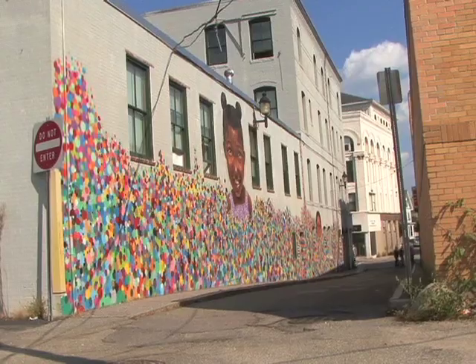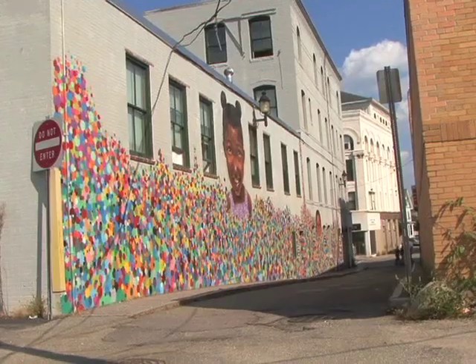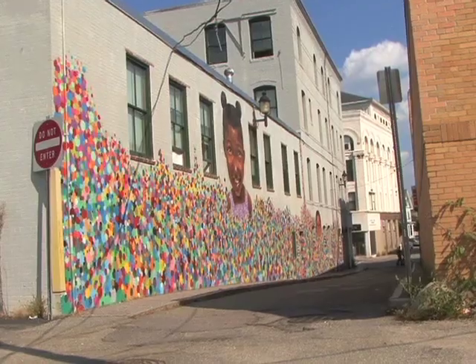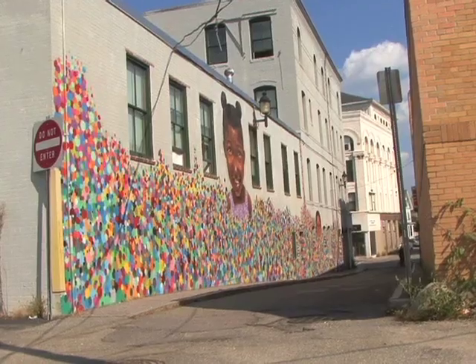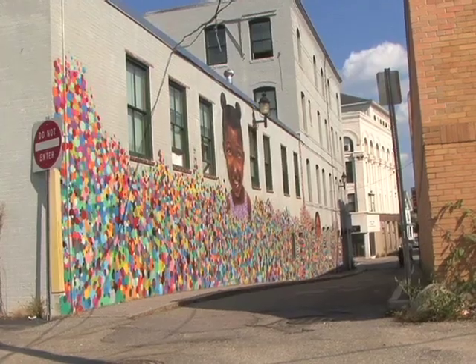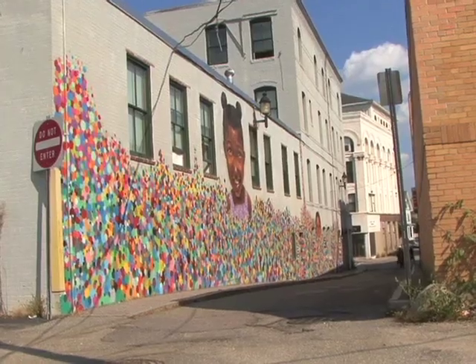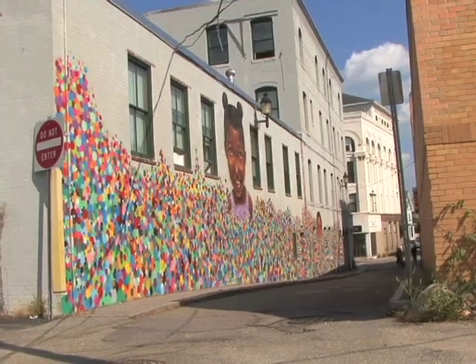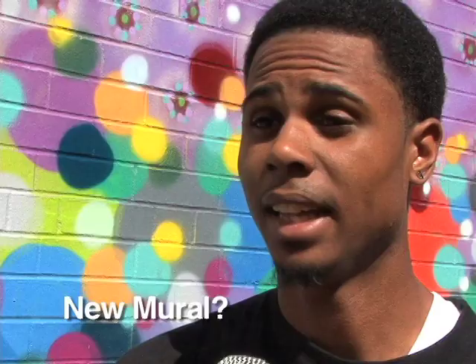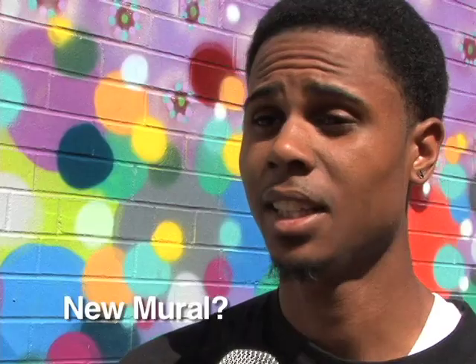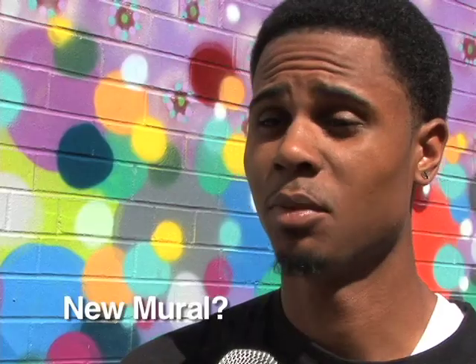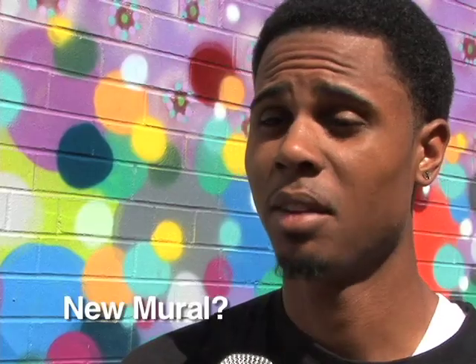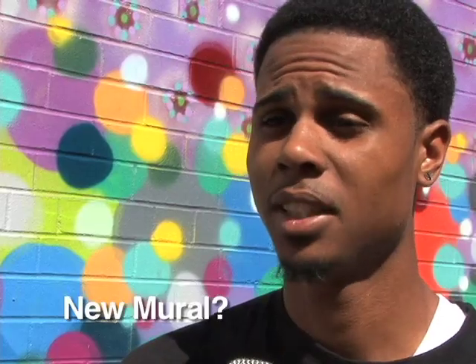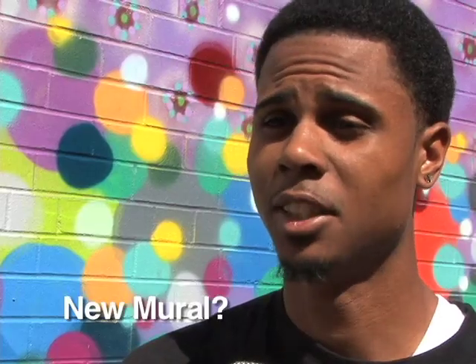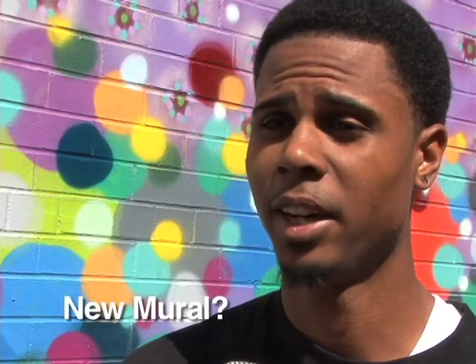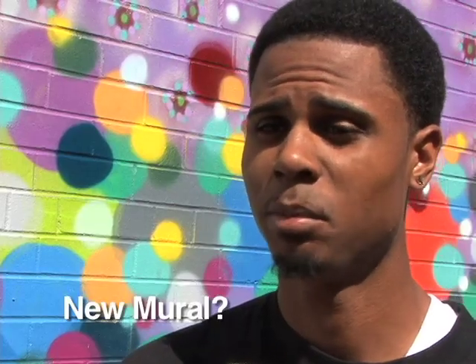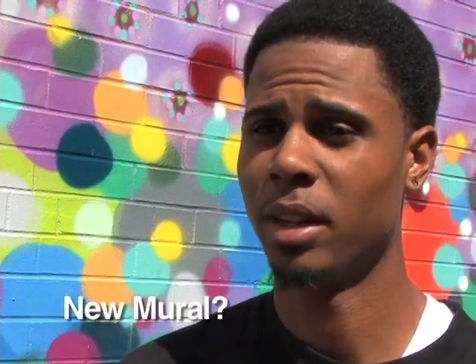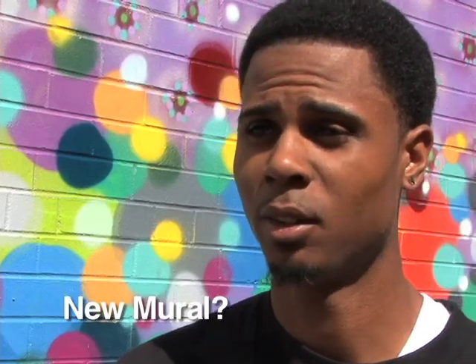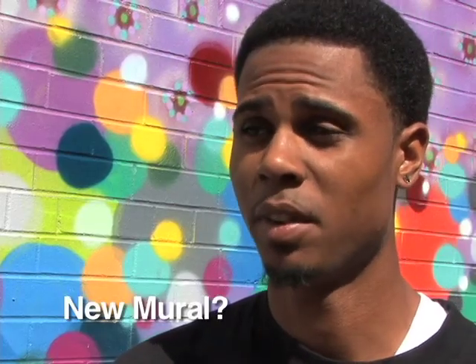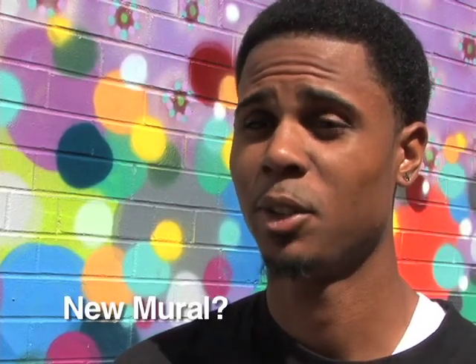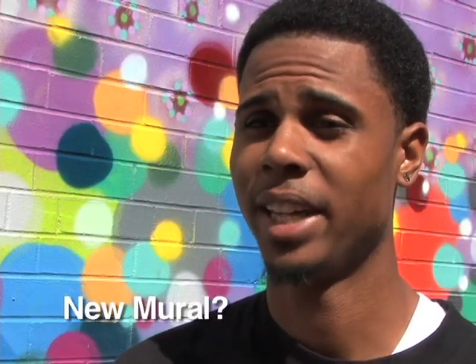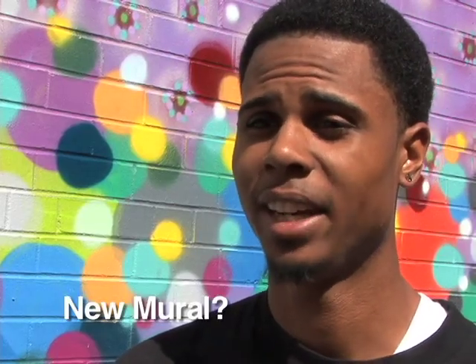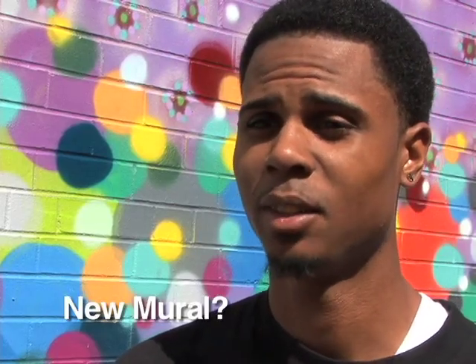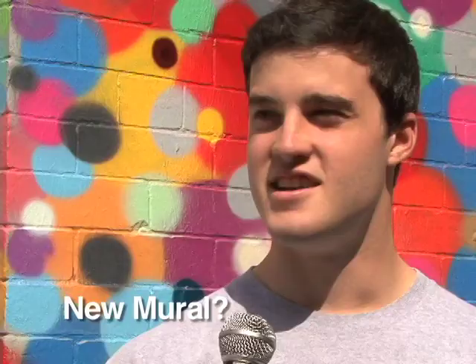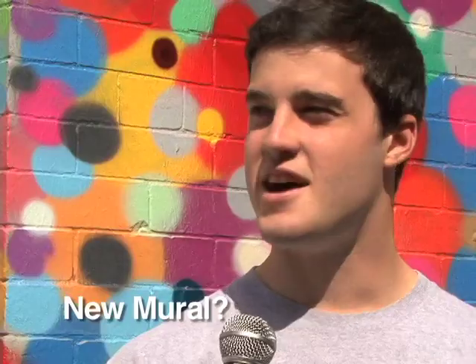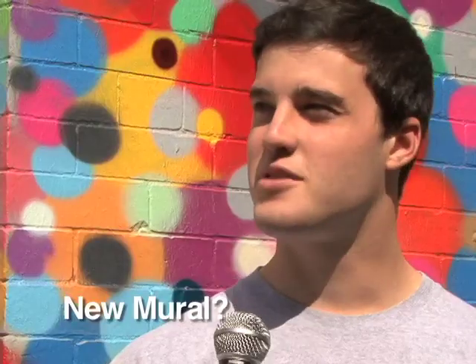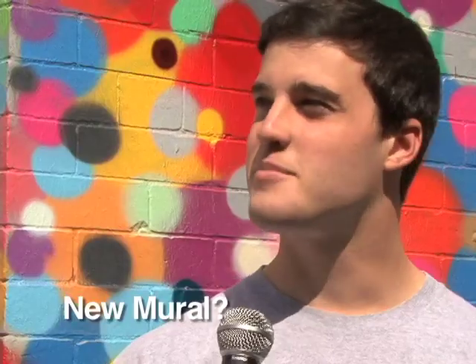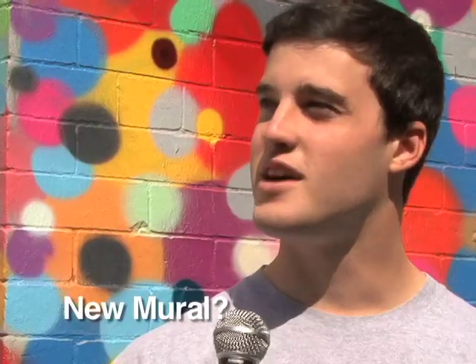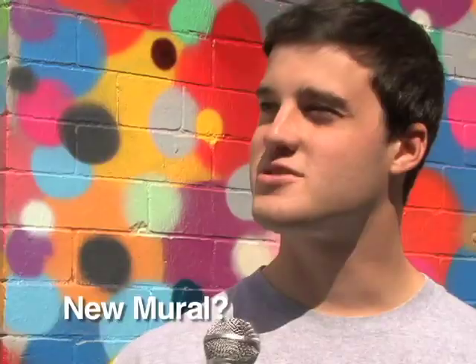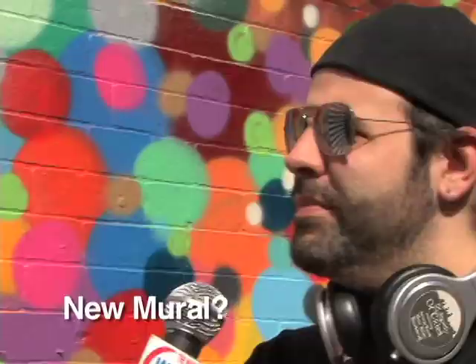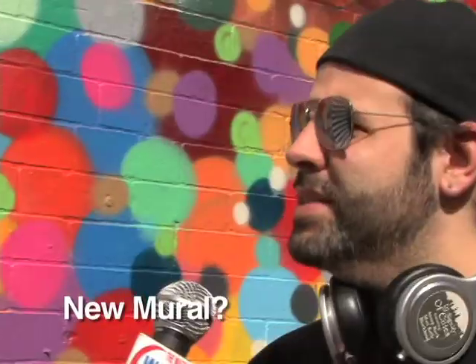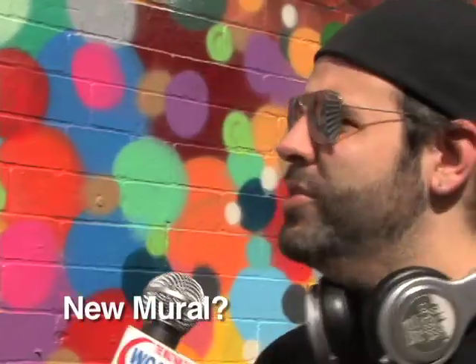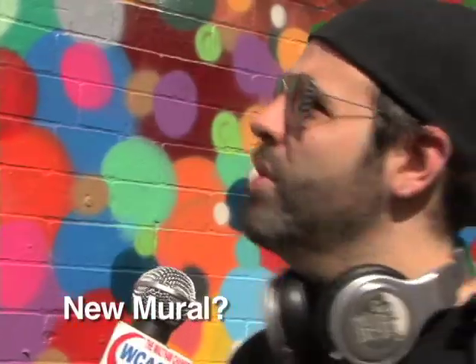I think the mural is great. It's a very great mural. It was very creative. I'm pretty impressed with it. I mean, it's enormous.